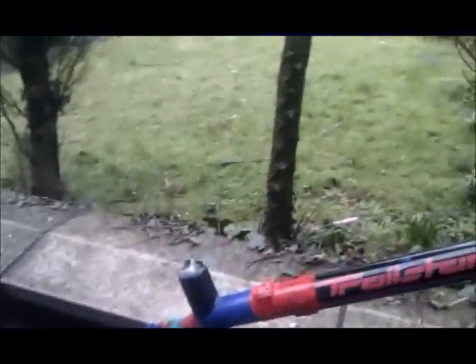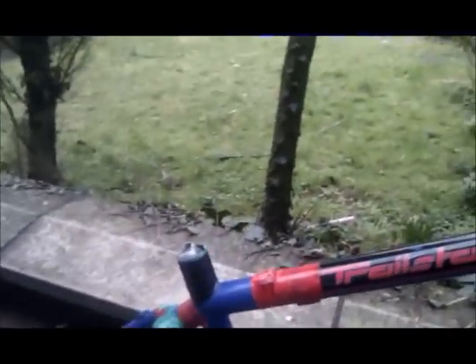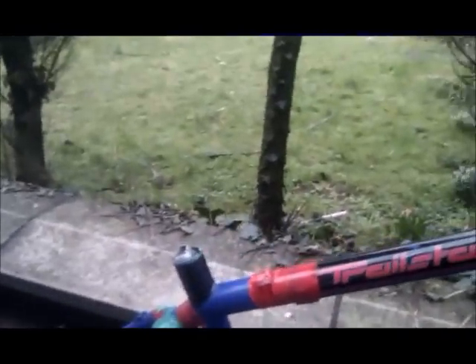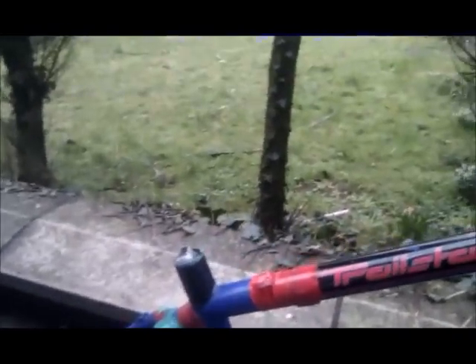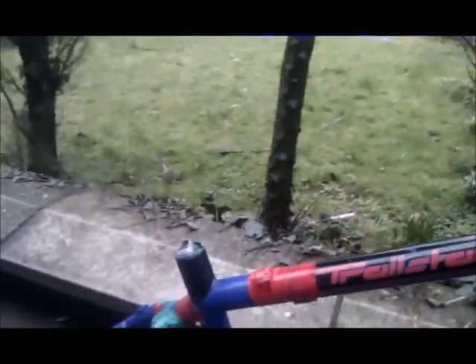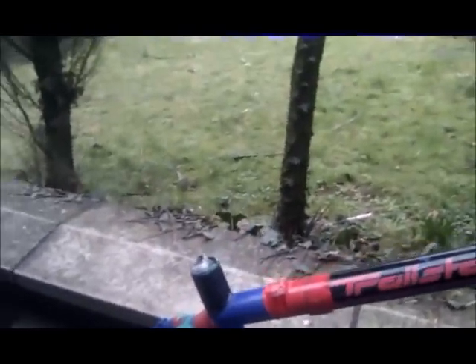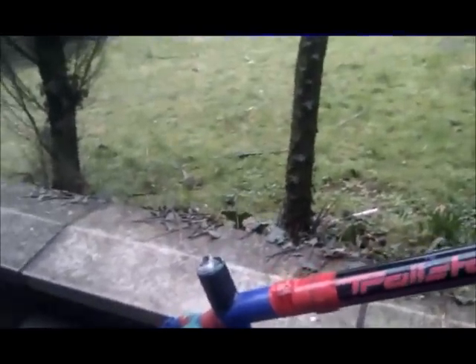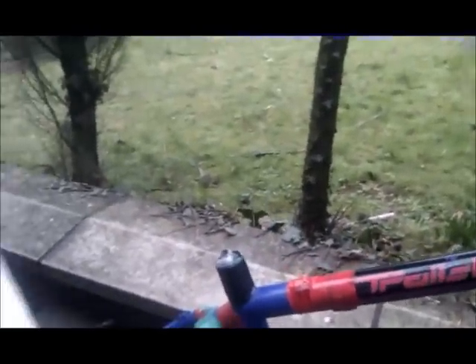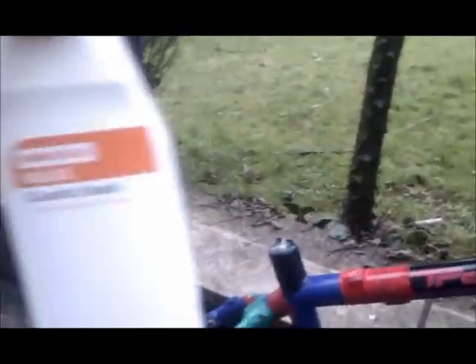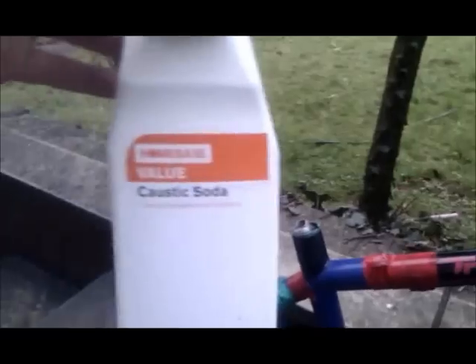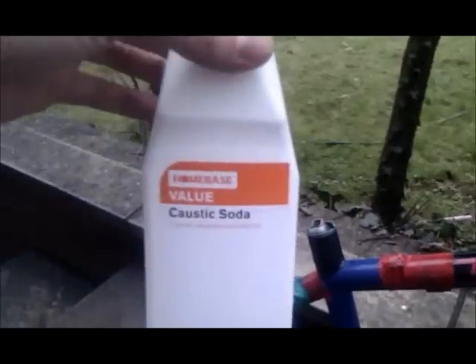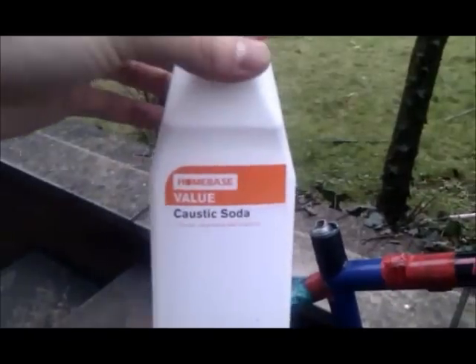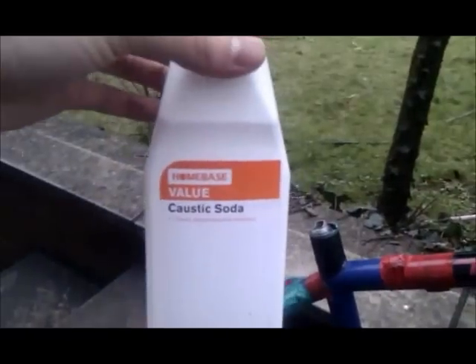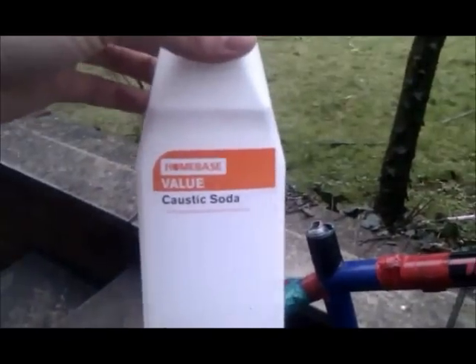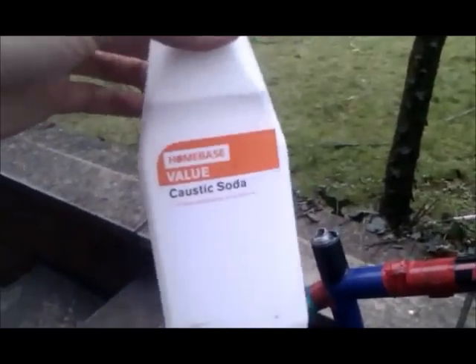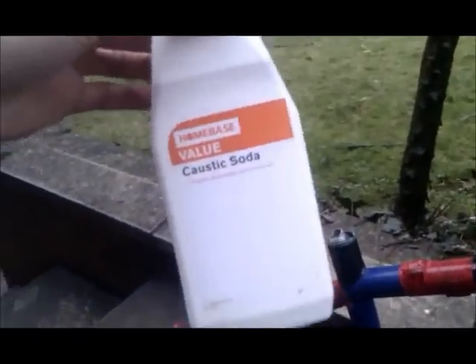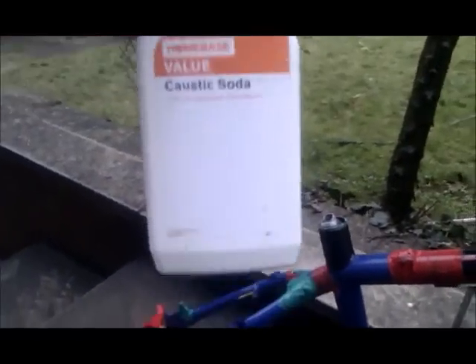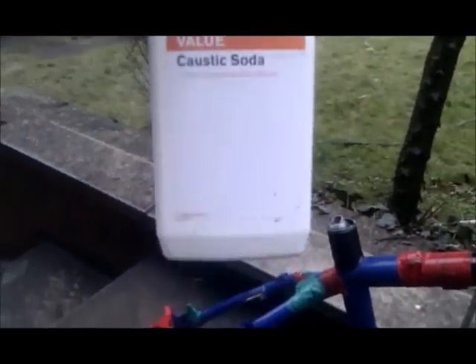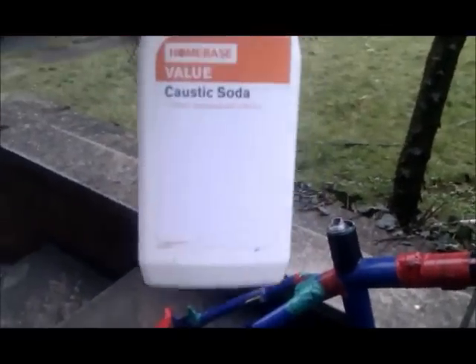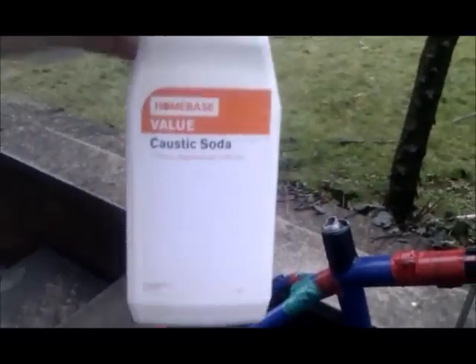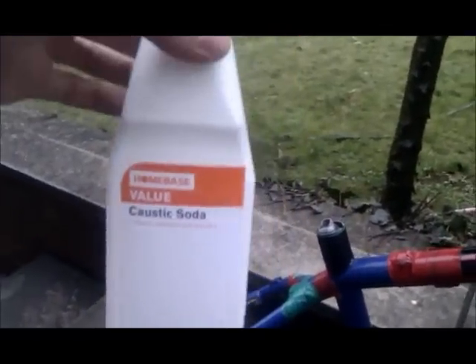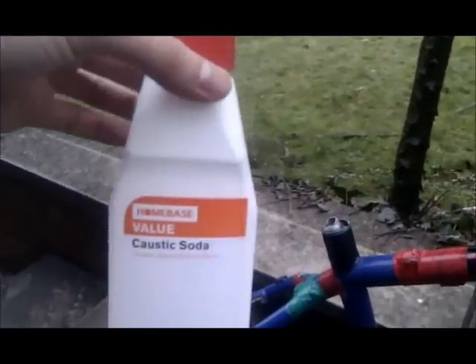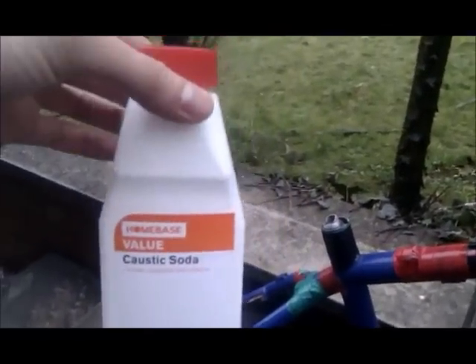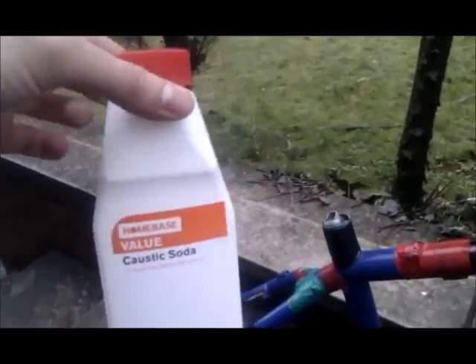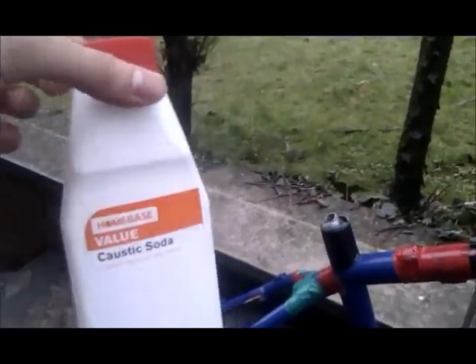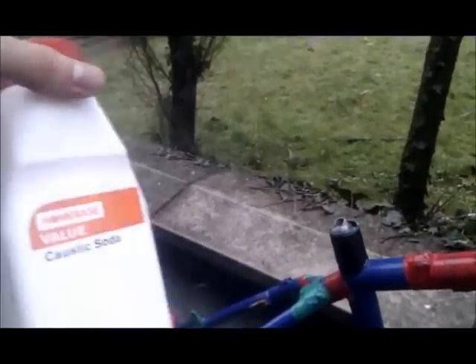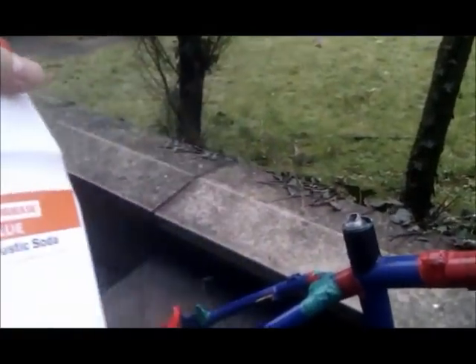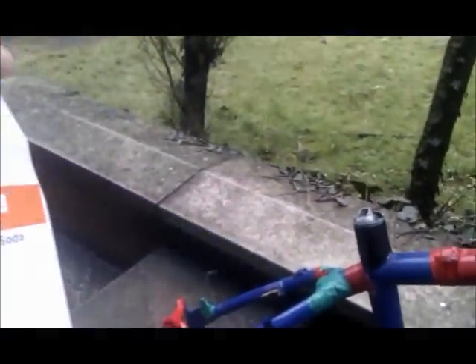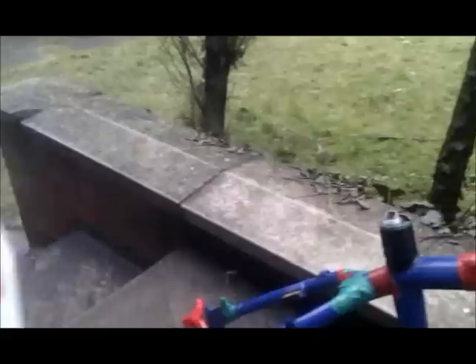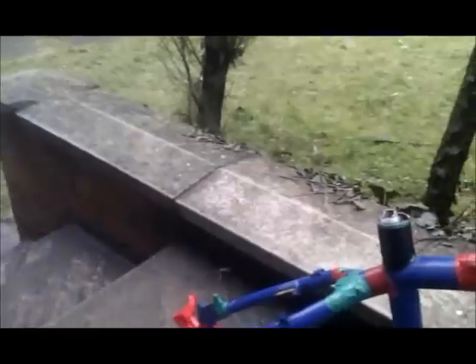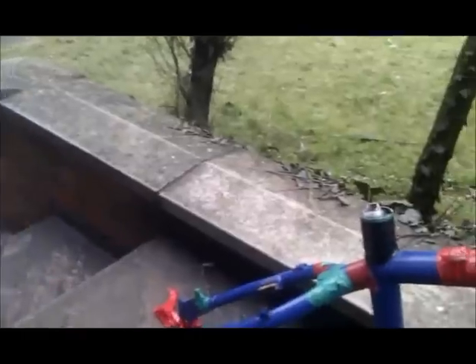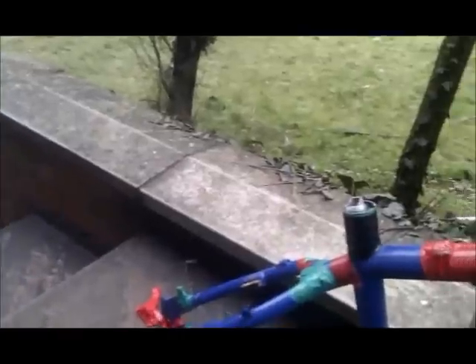The caustic soda you can buy from your local hardware store — it's a value caustic soda, about £2.50 for 500 grams.